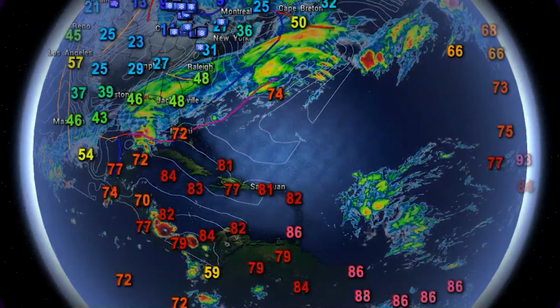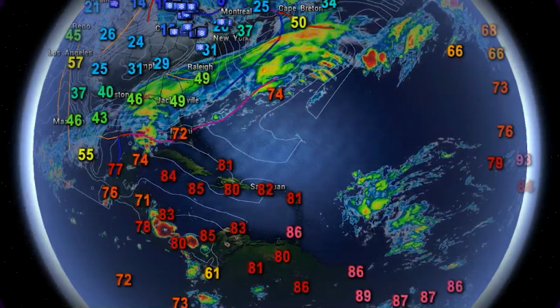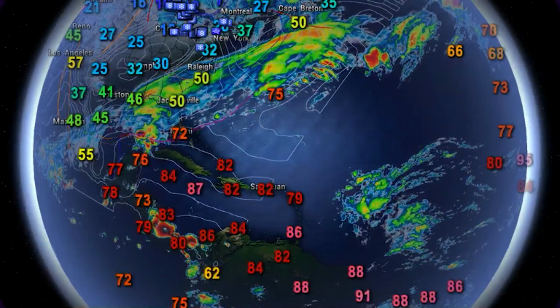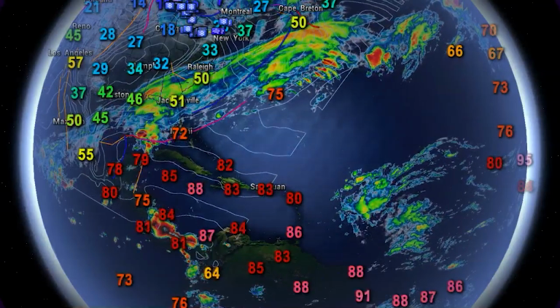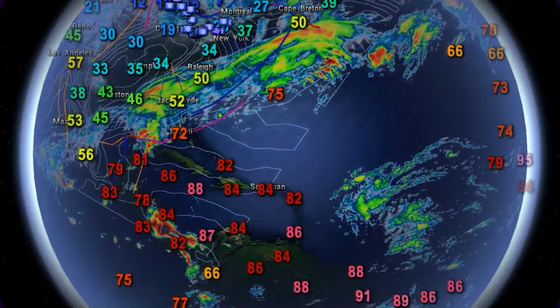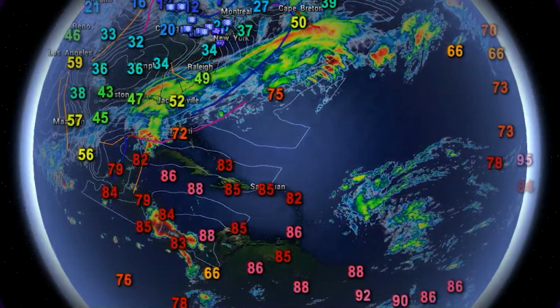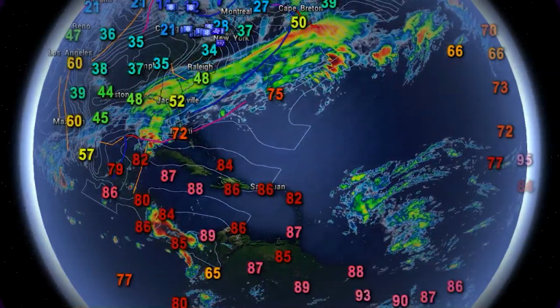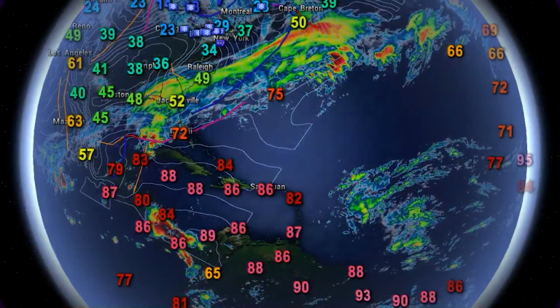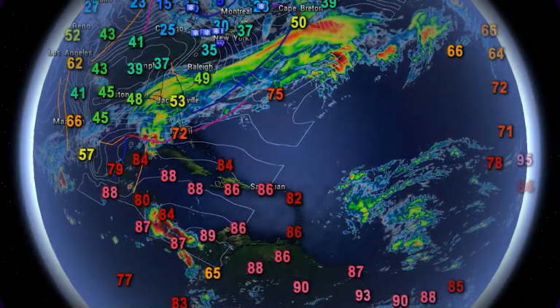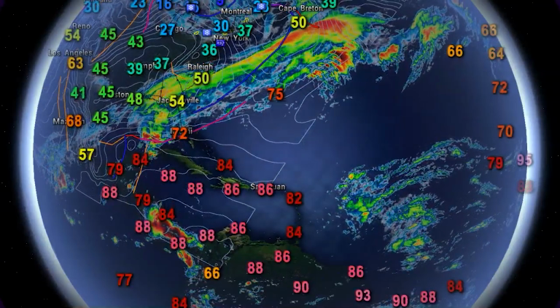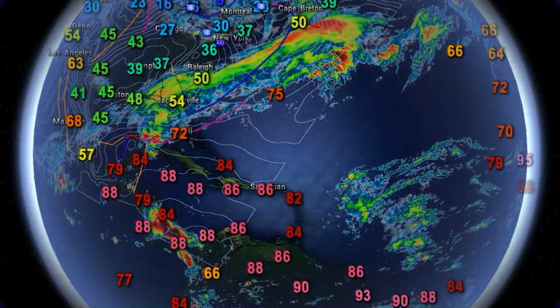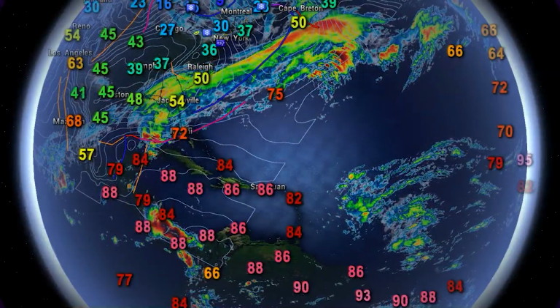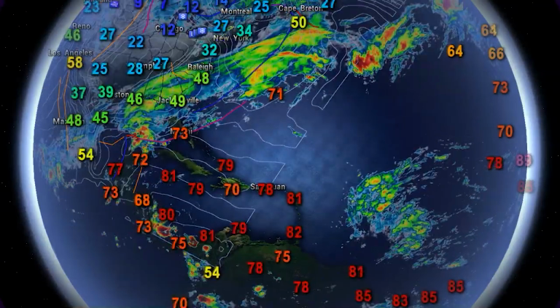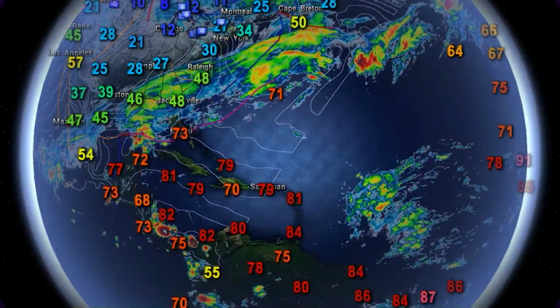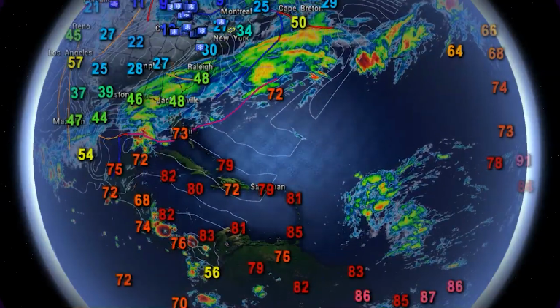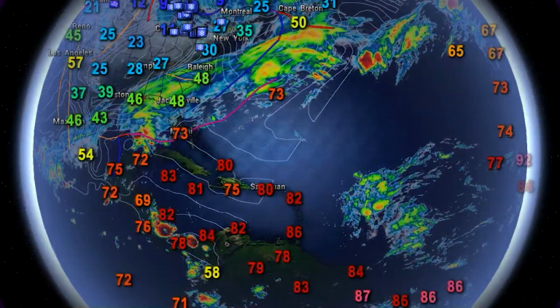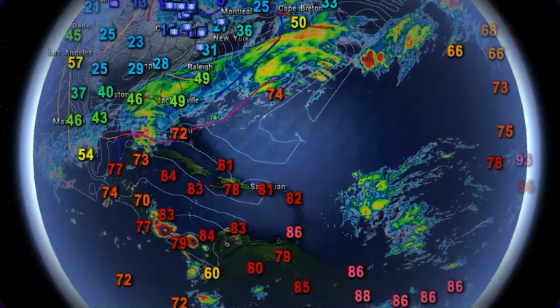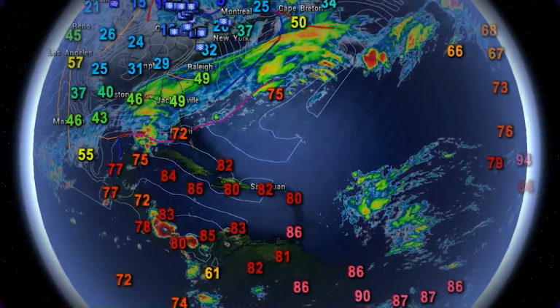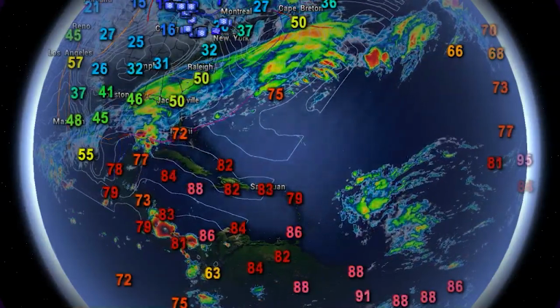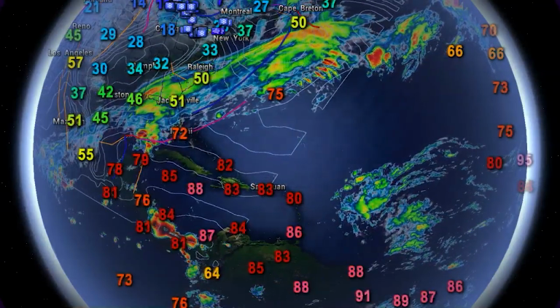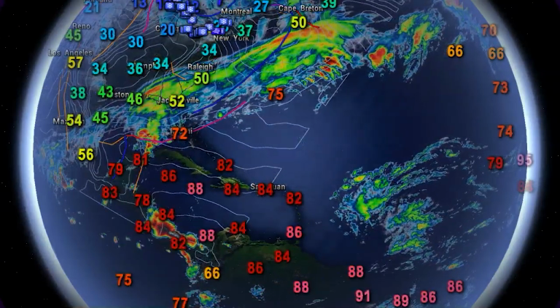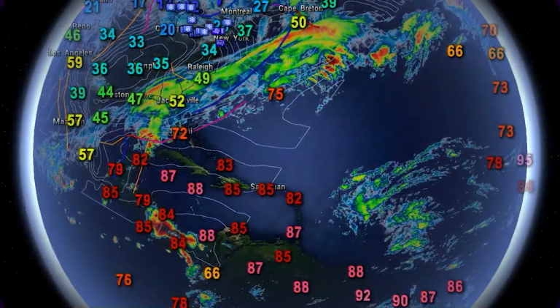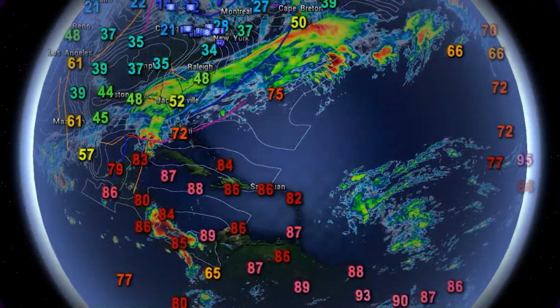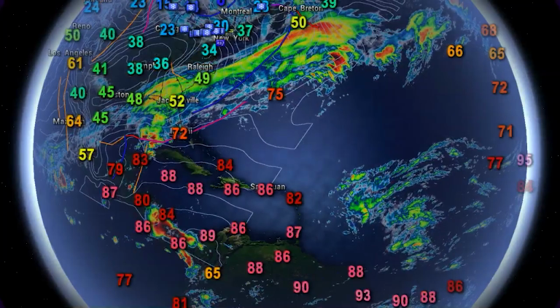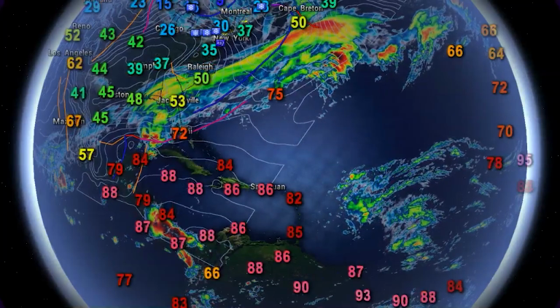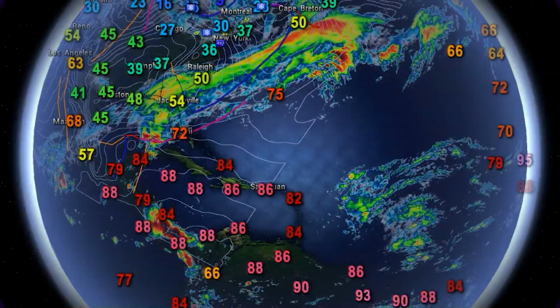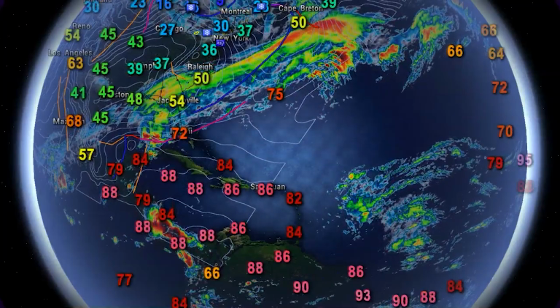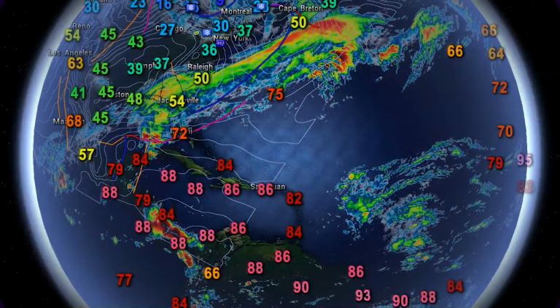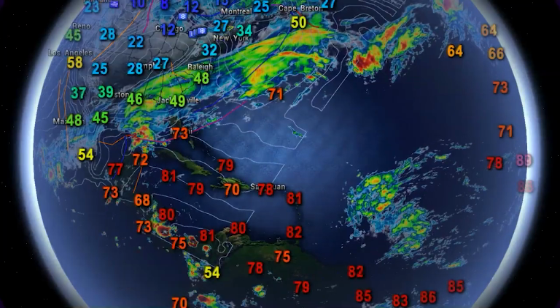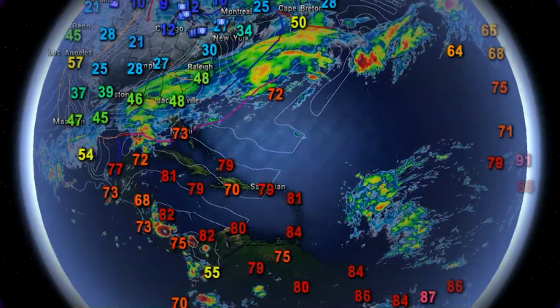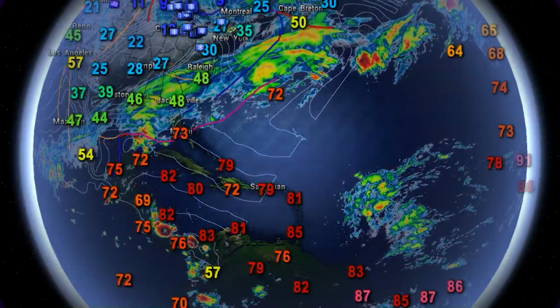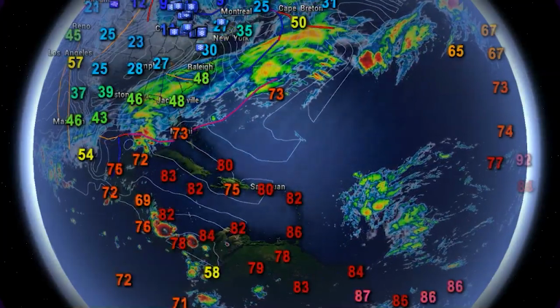And then we have a cold front out across portions of the southeast U.S. right now, bringing some inclement conditions to portions of Florida today.